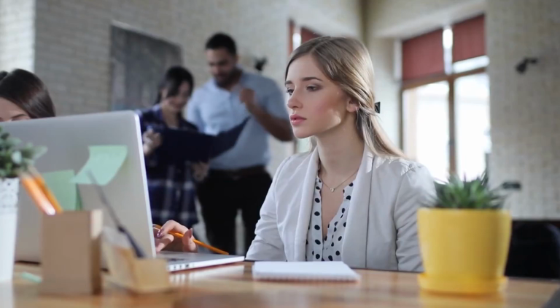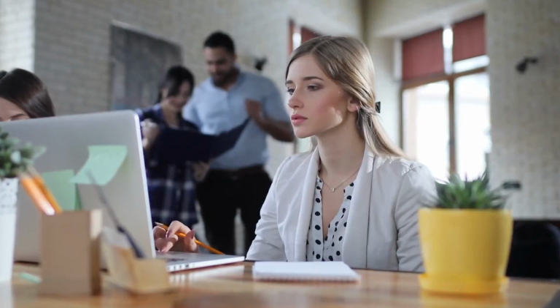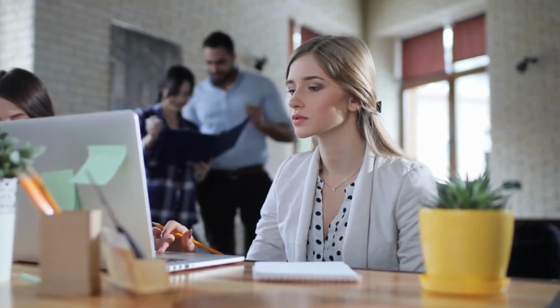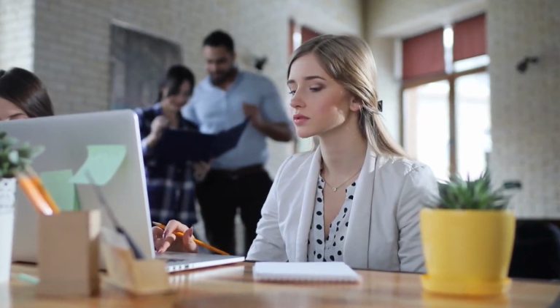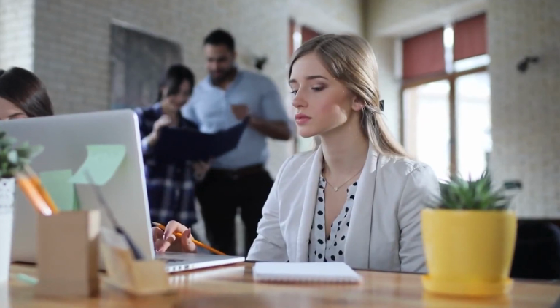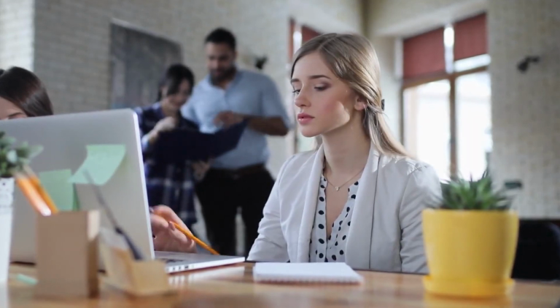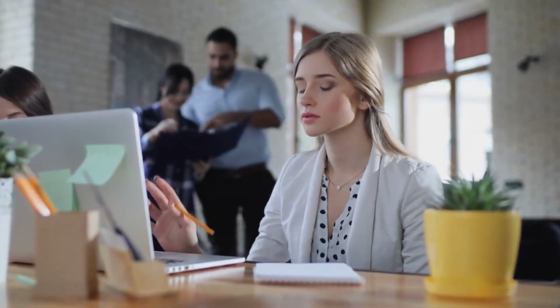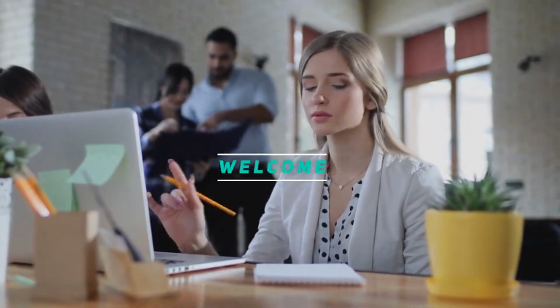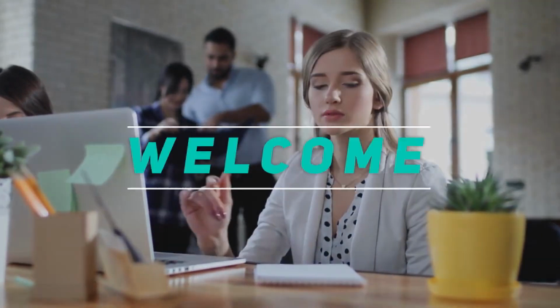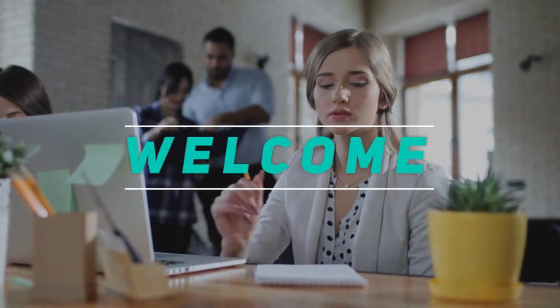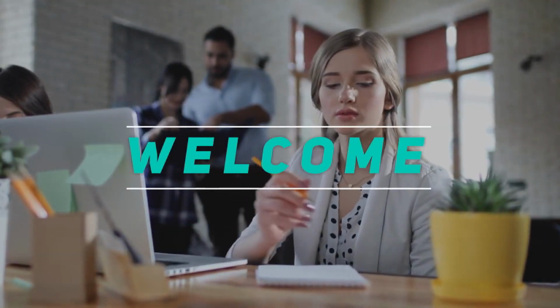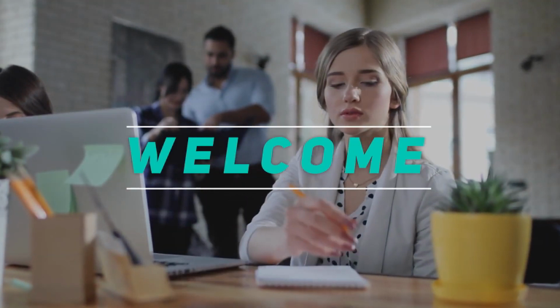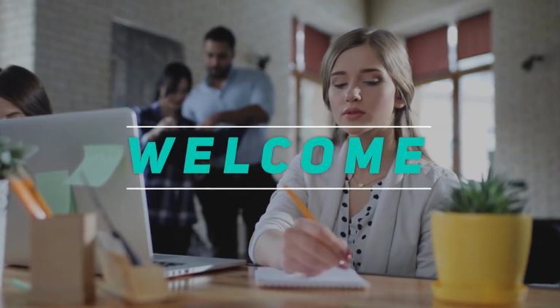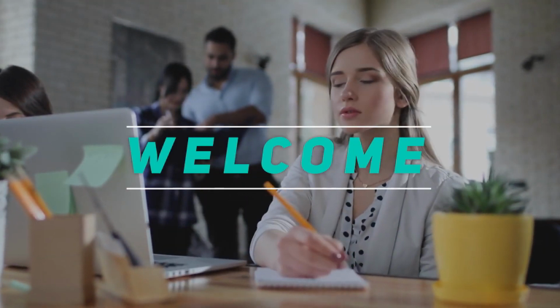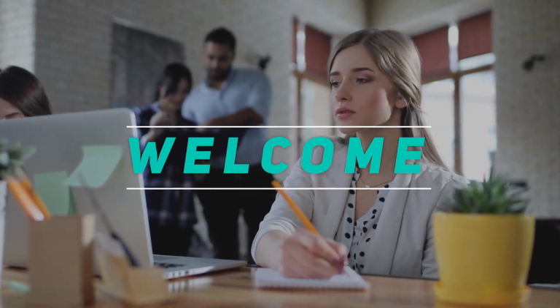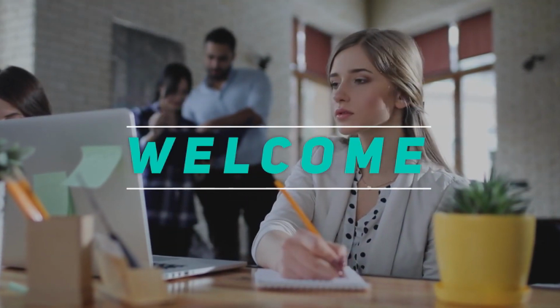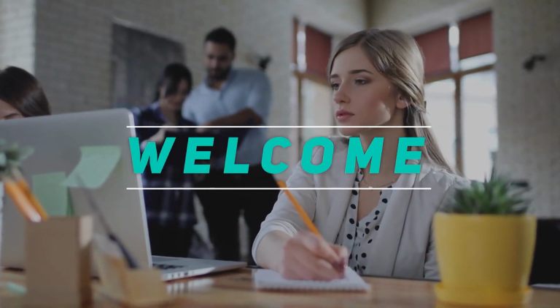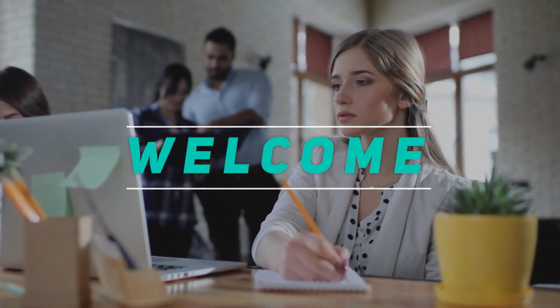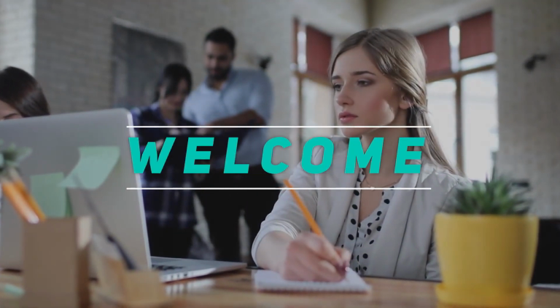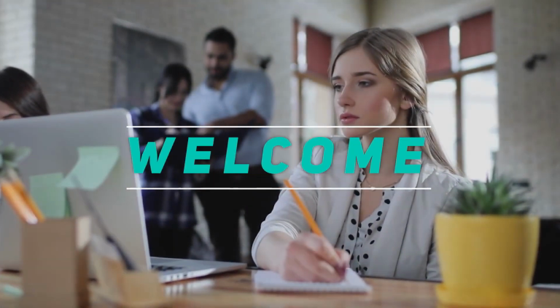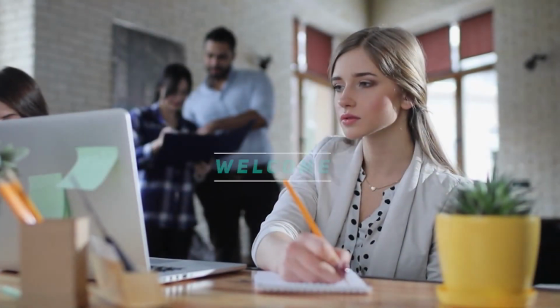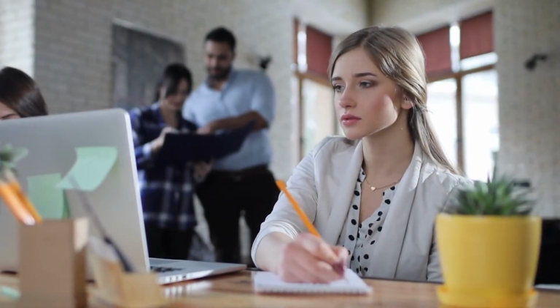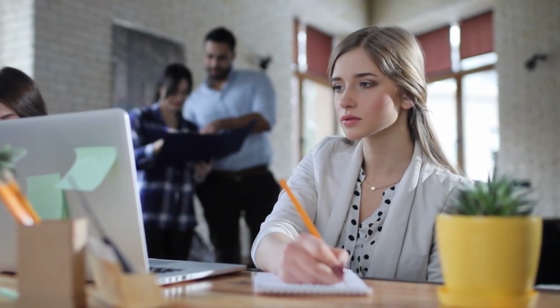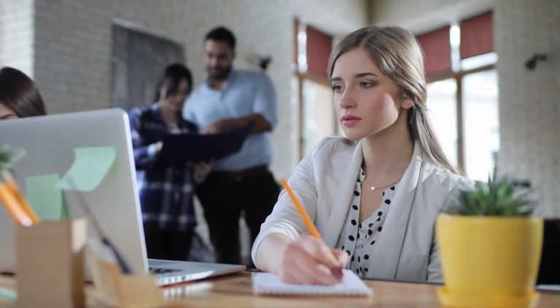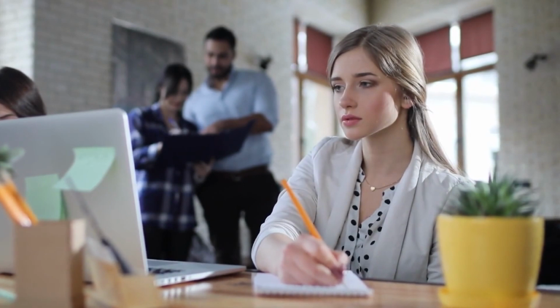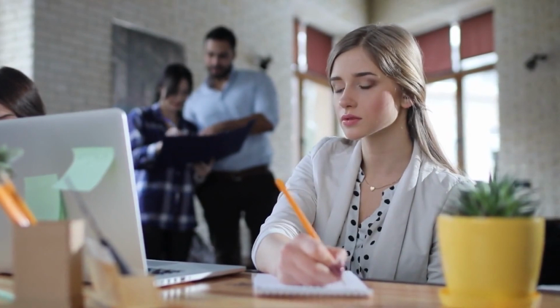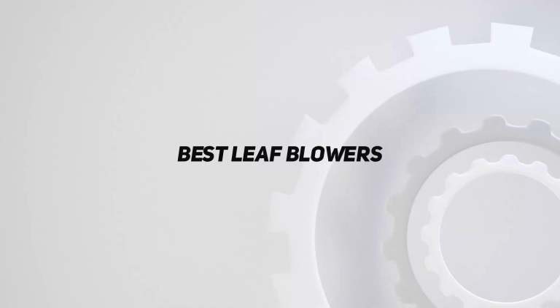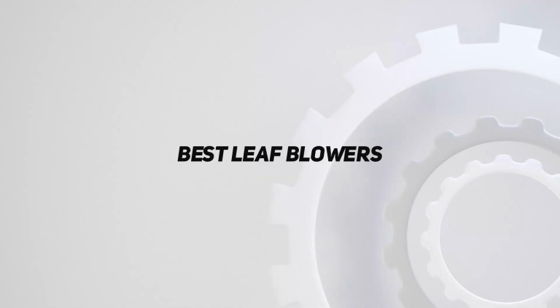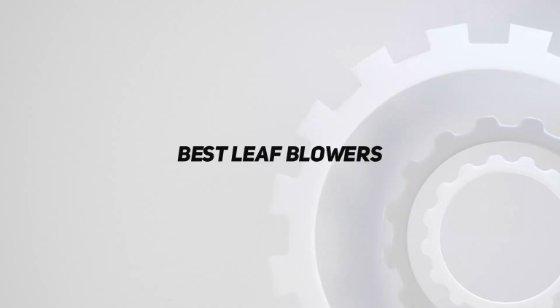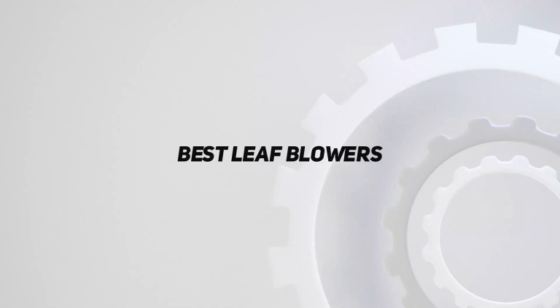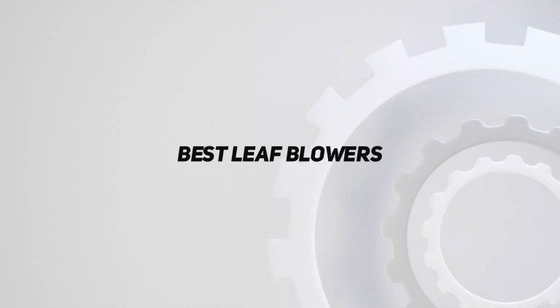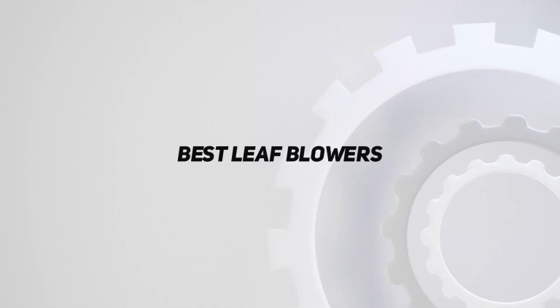Hey, welcome back to my channel. In this video I'm going to talk about the top five best leaf blowers.